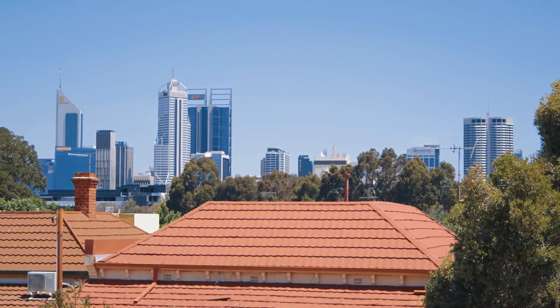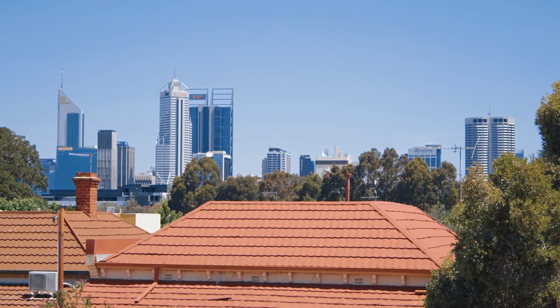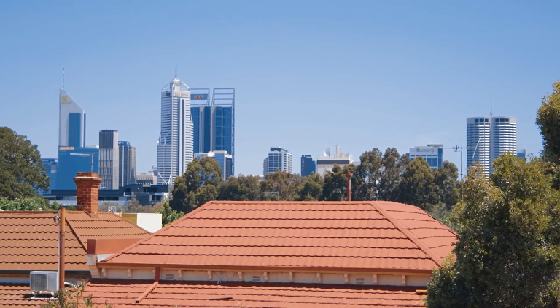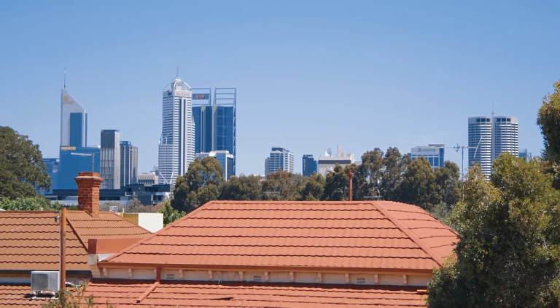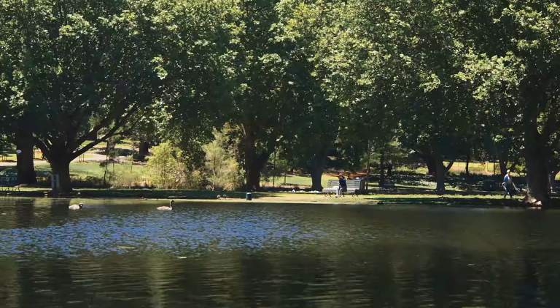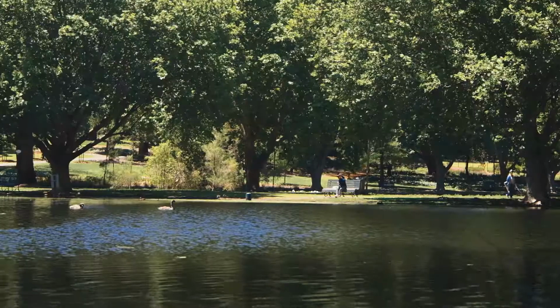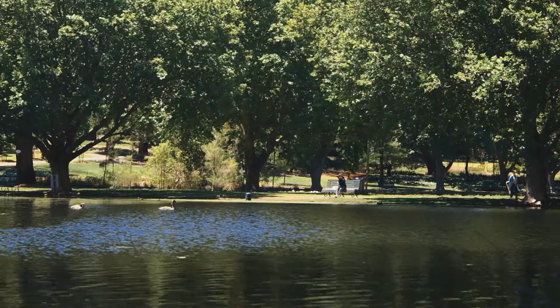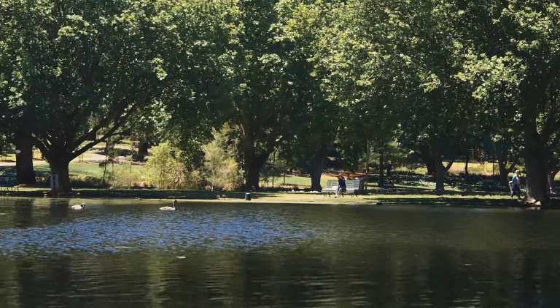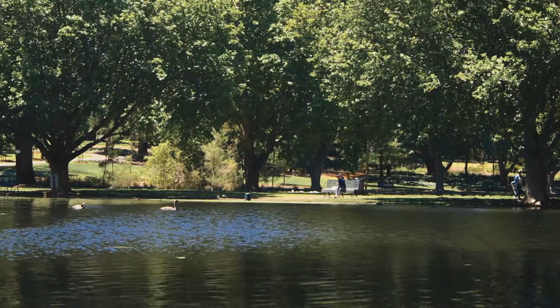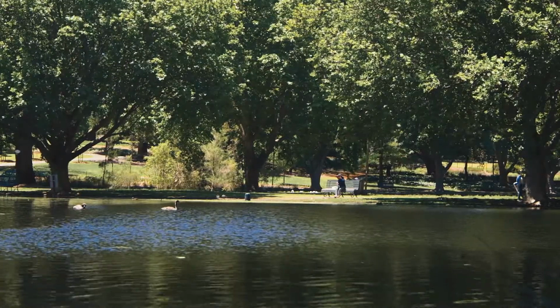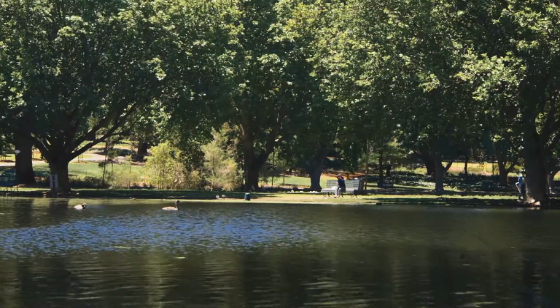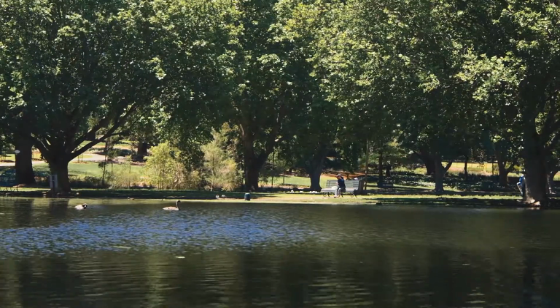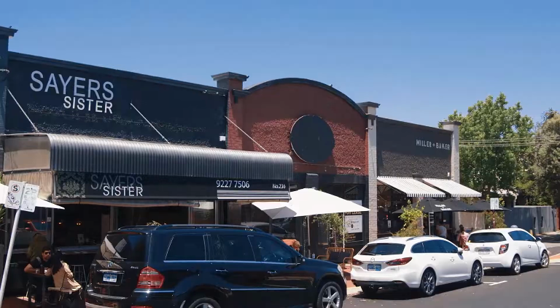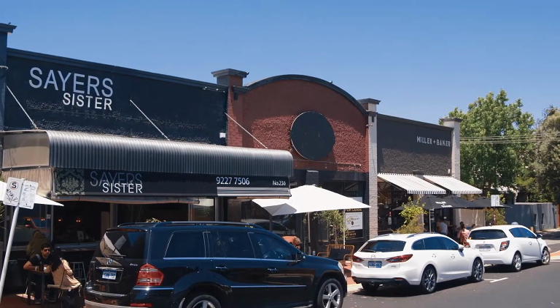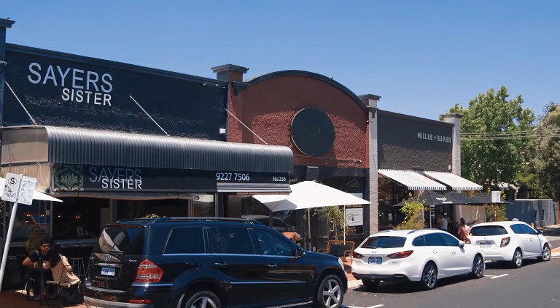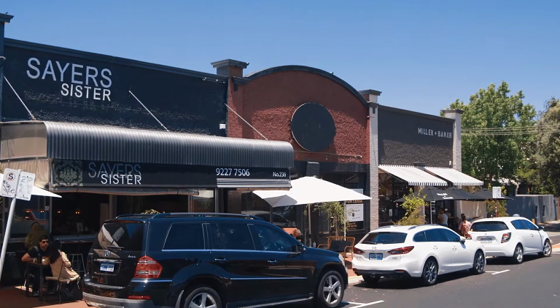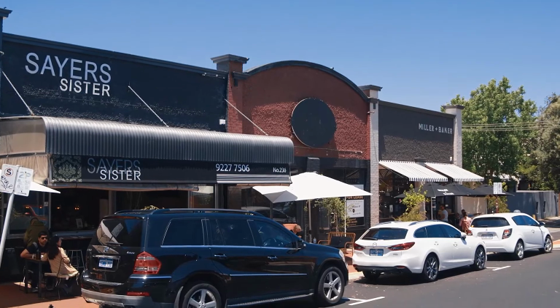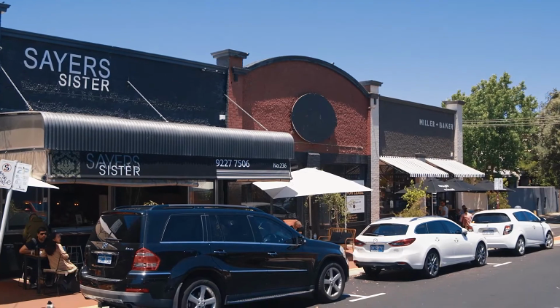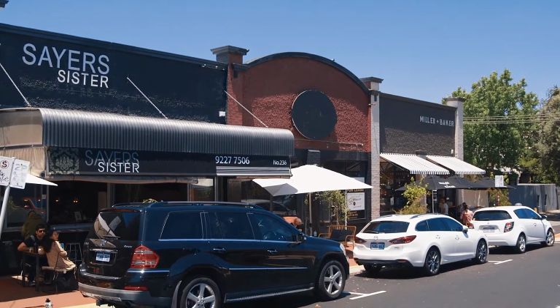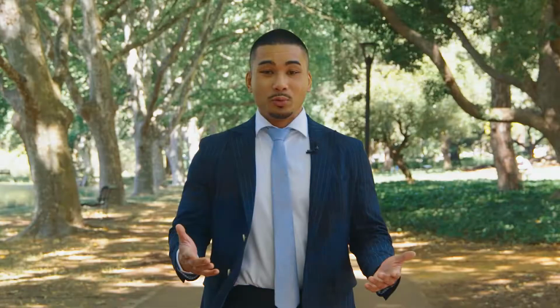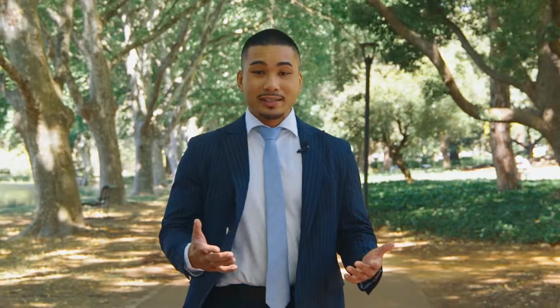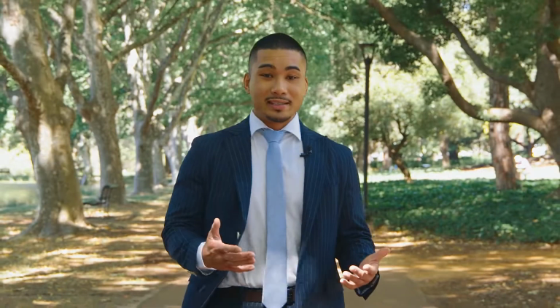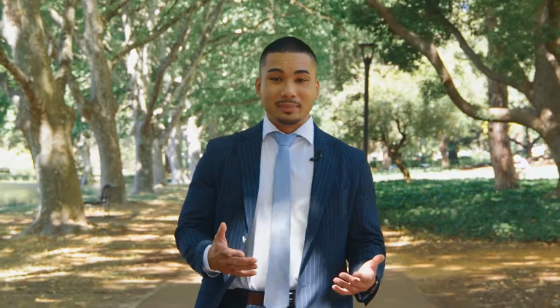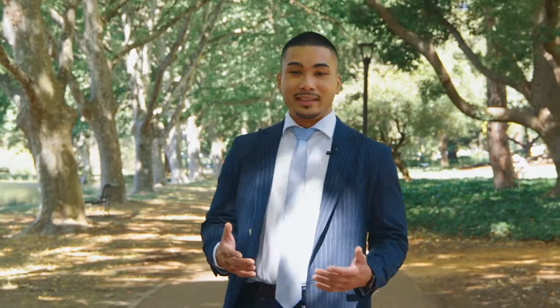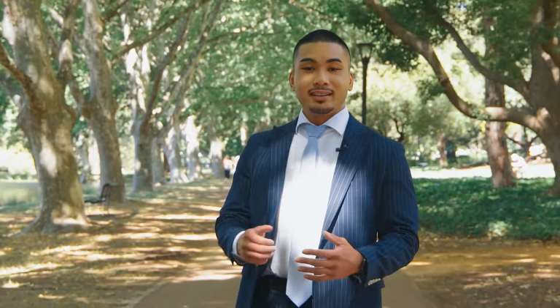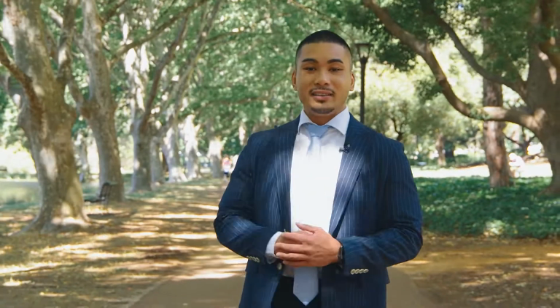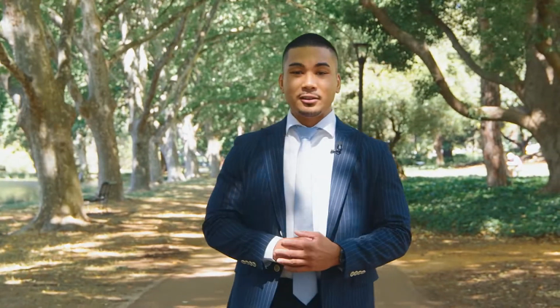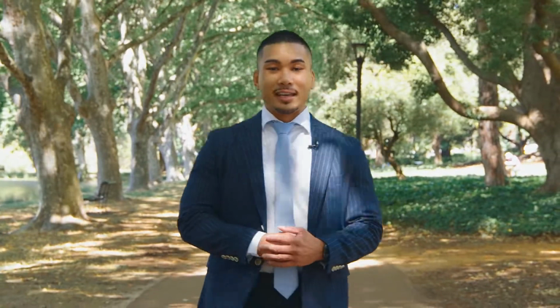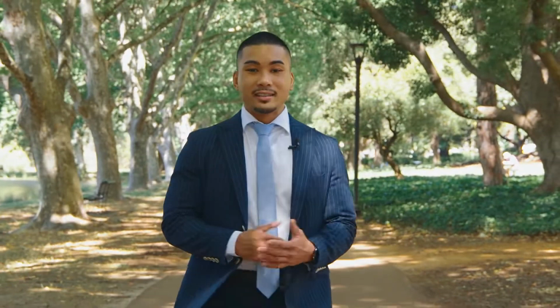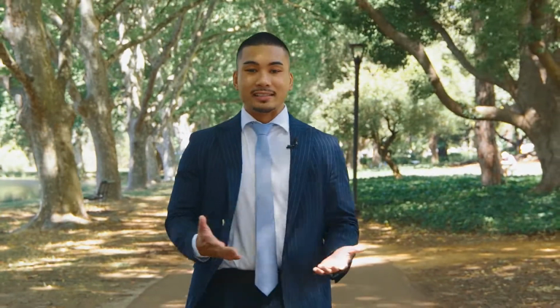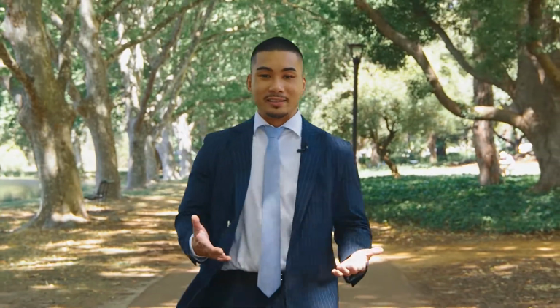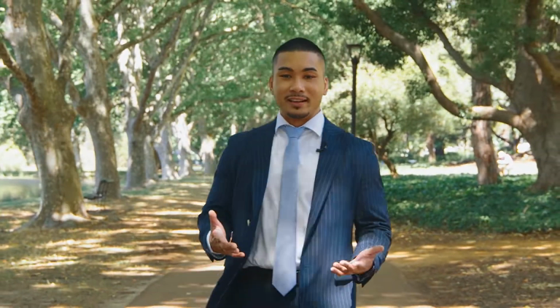Located right next to Hyde Park, next to some of Perth's best cafes, with a short walk into the CBD — this location is second to none.